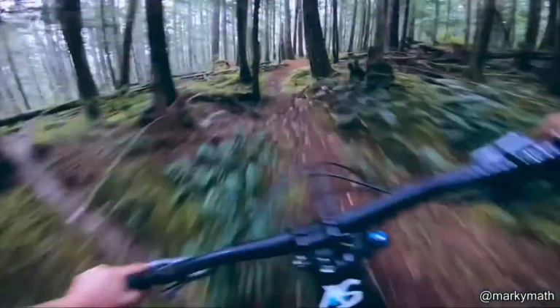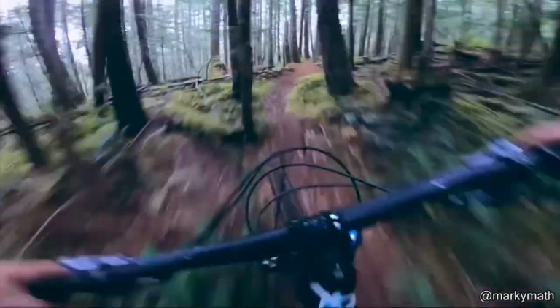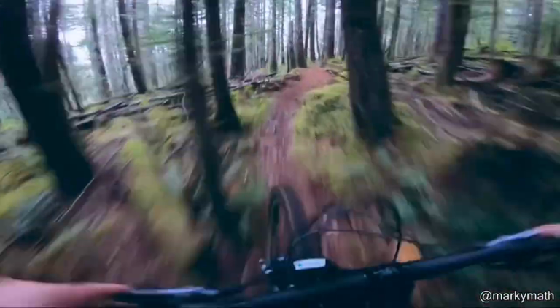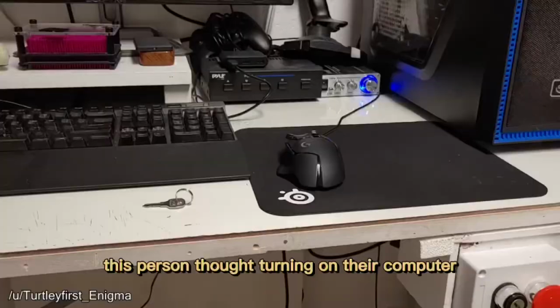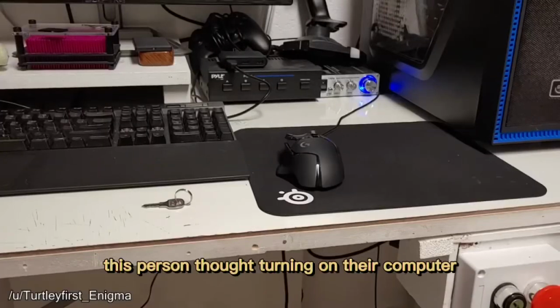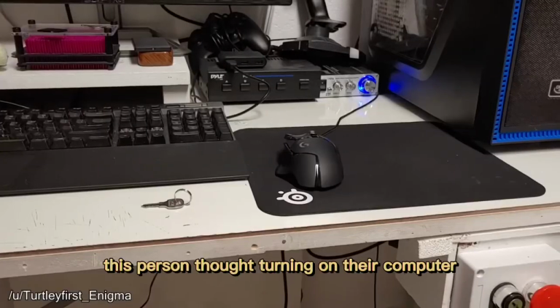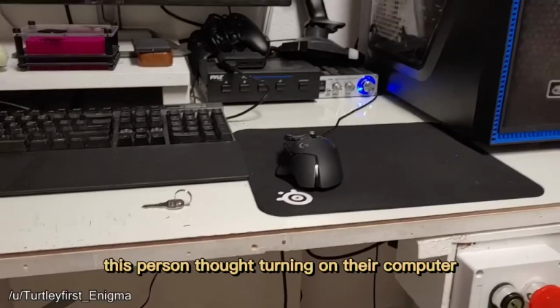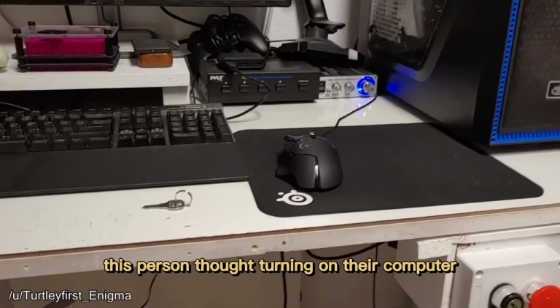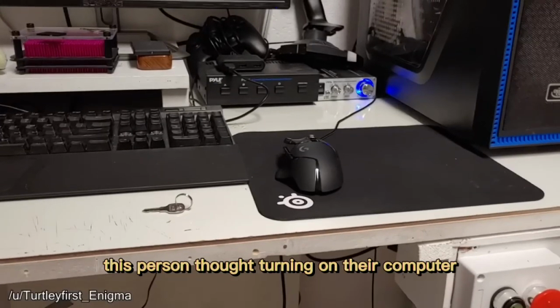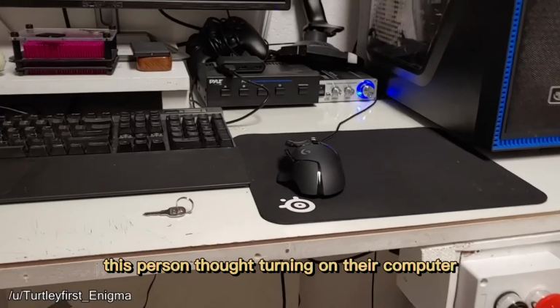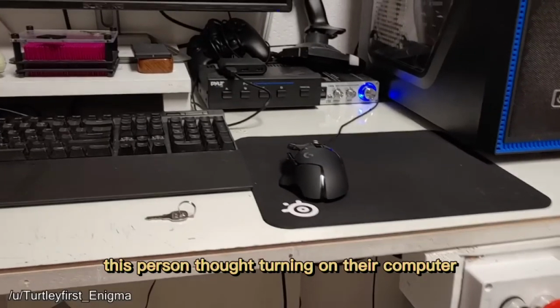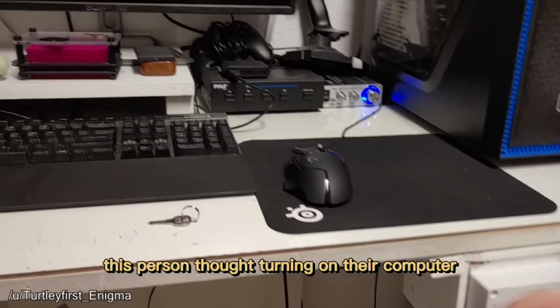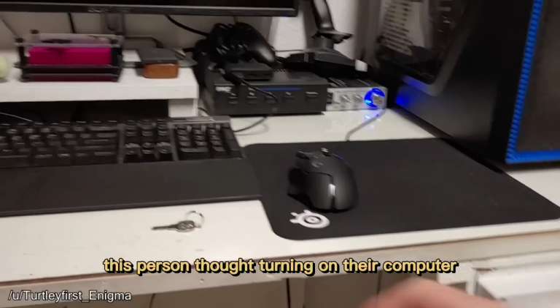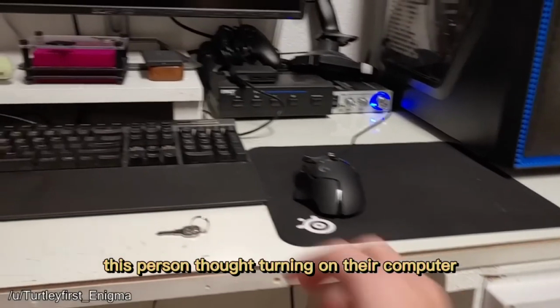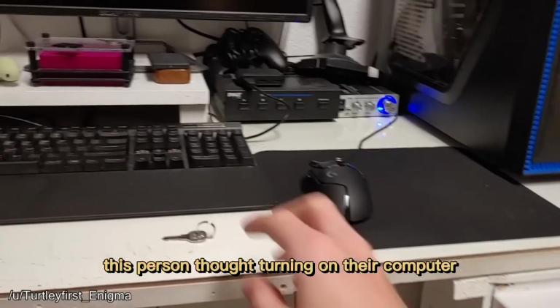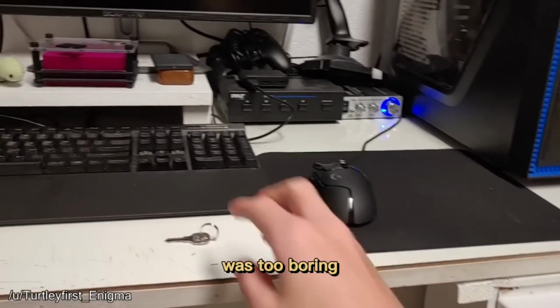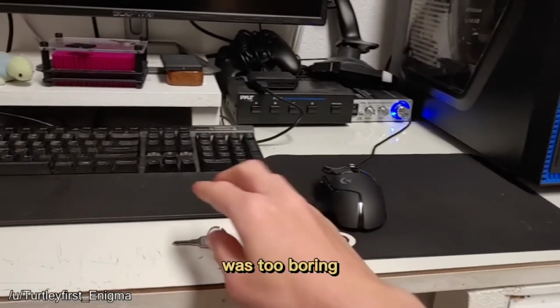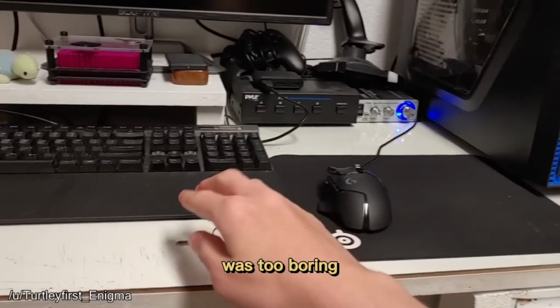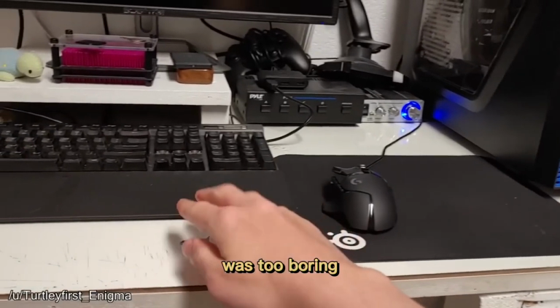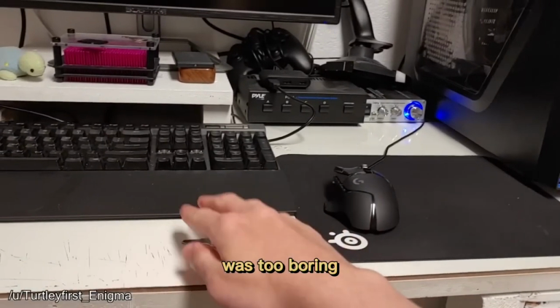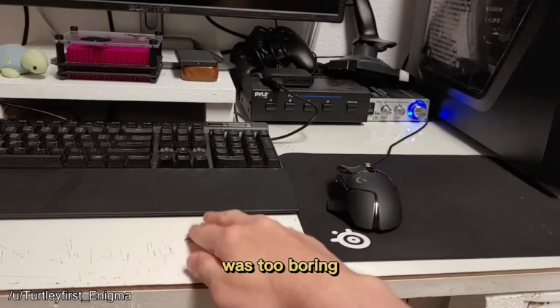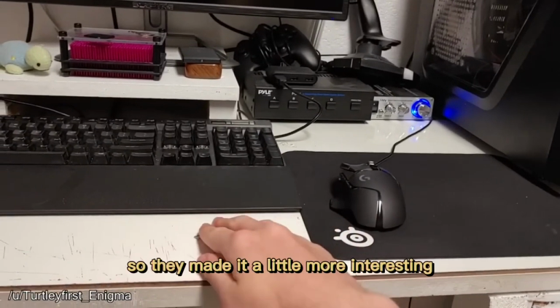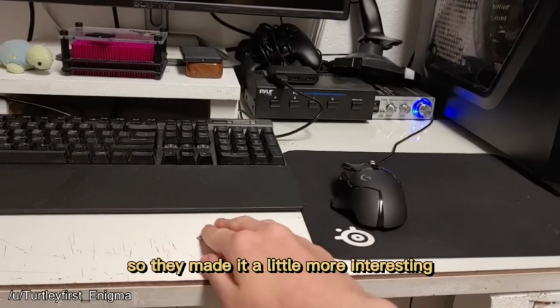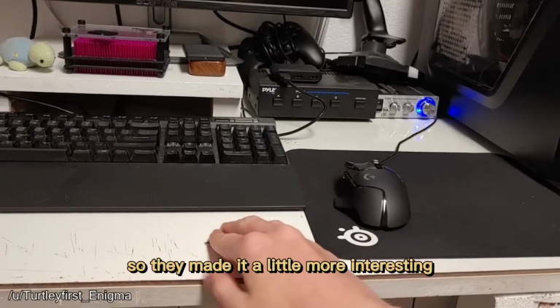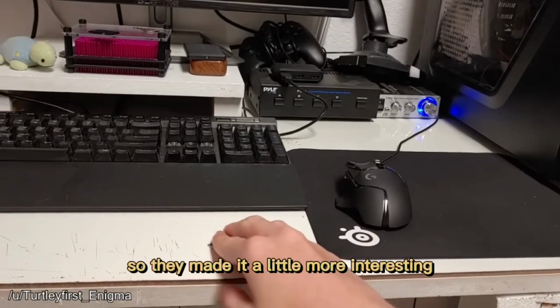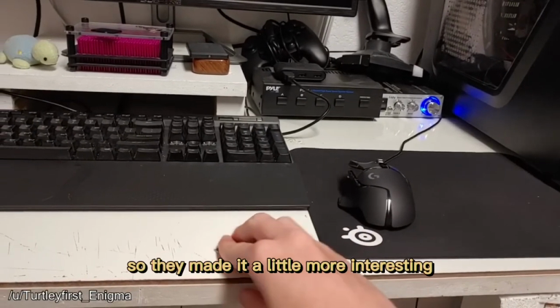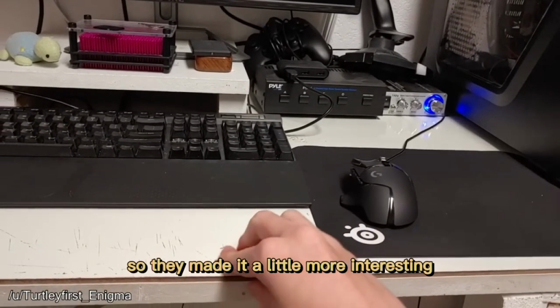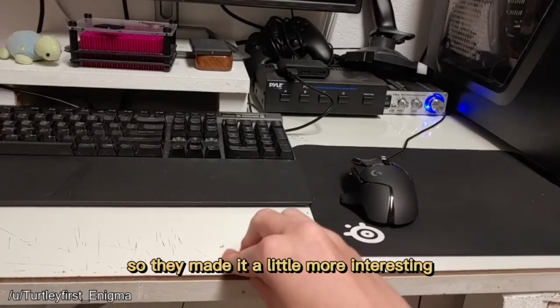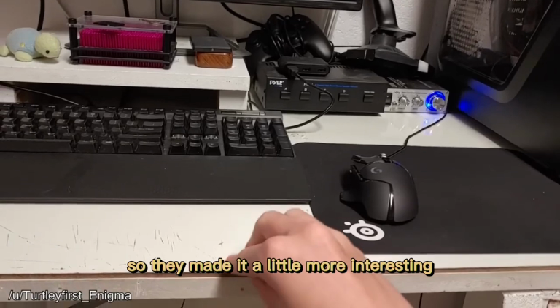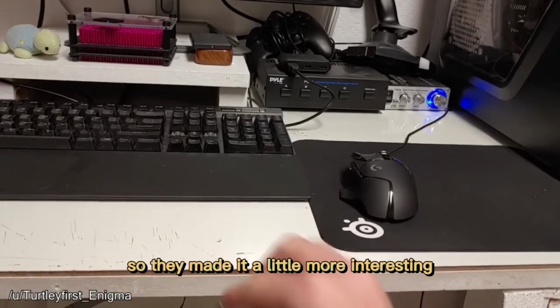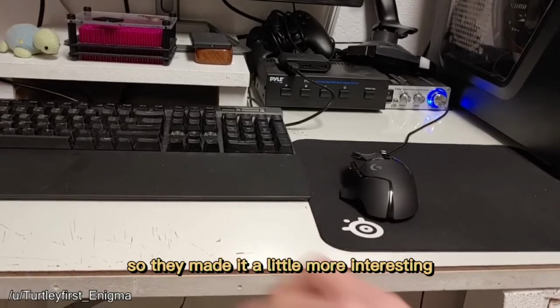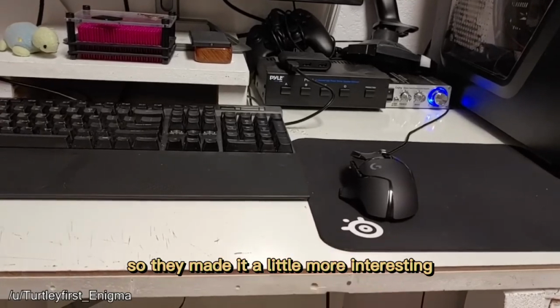This person thought turning on their computer was too boring, so they made it a little more interesting.